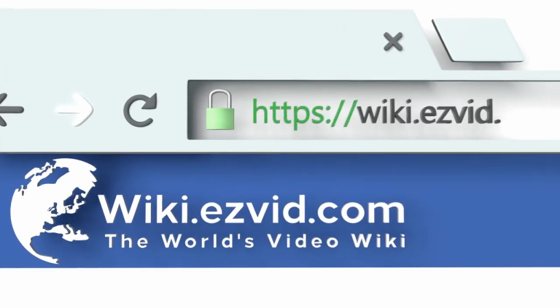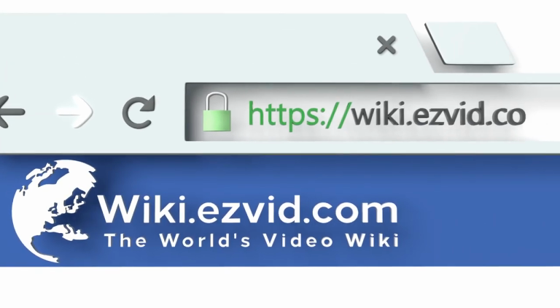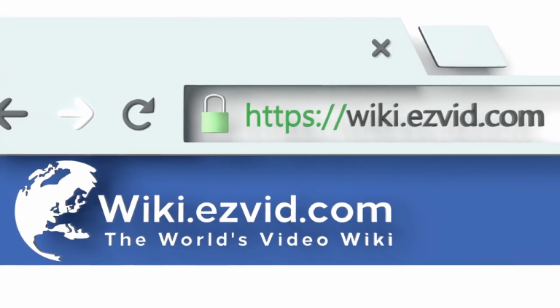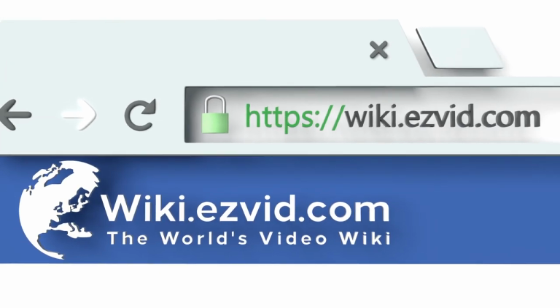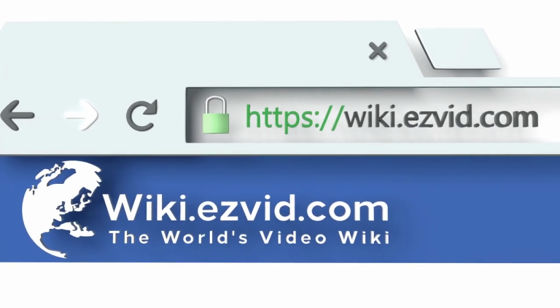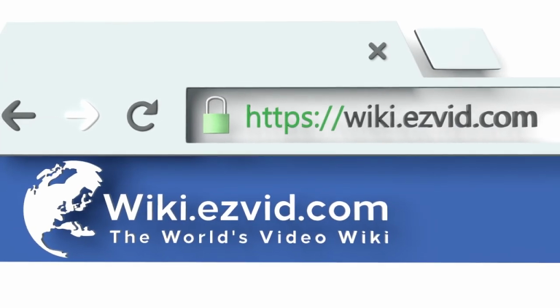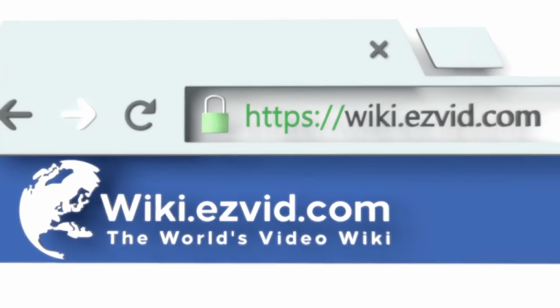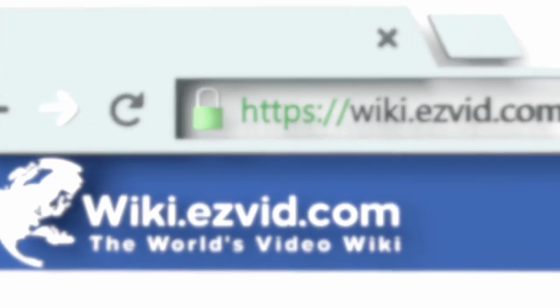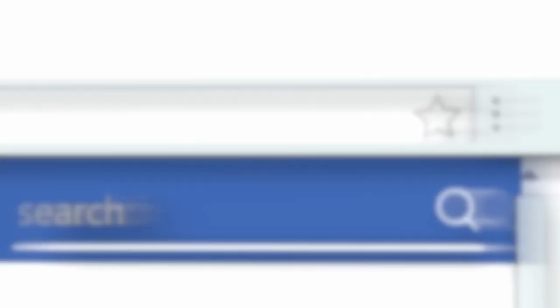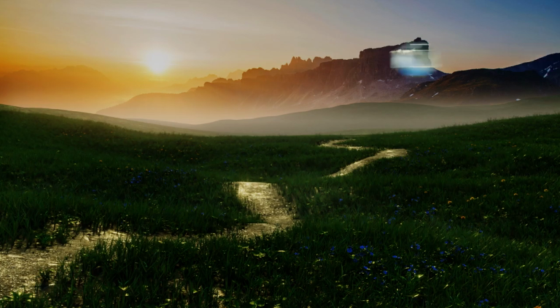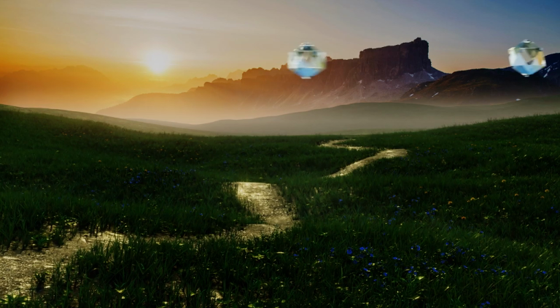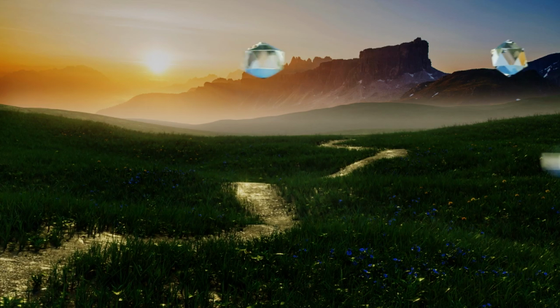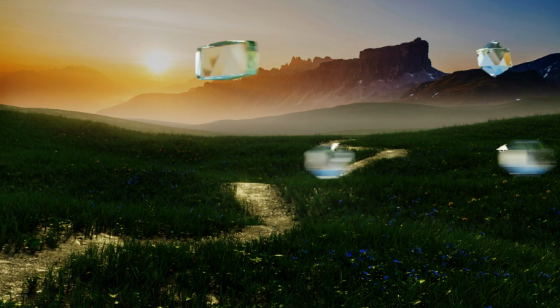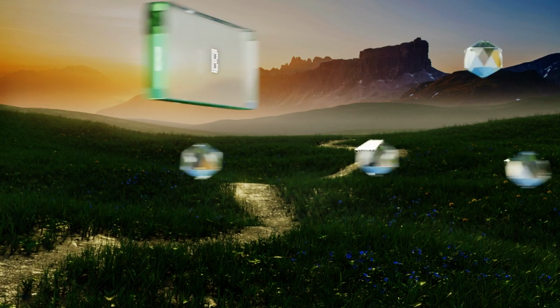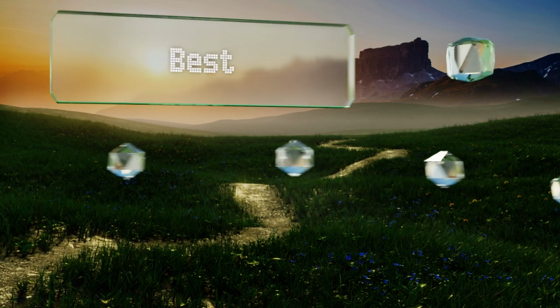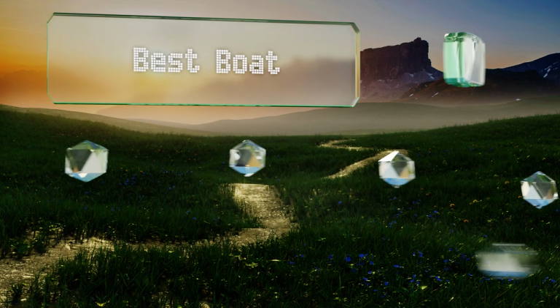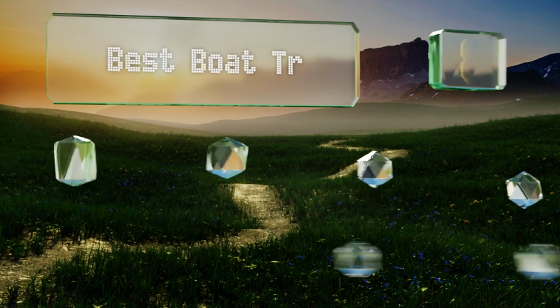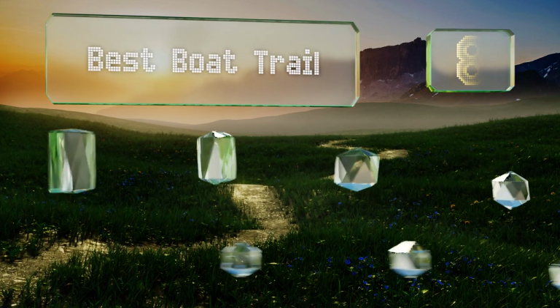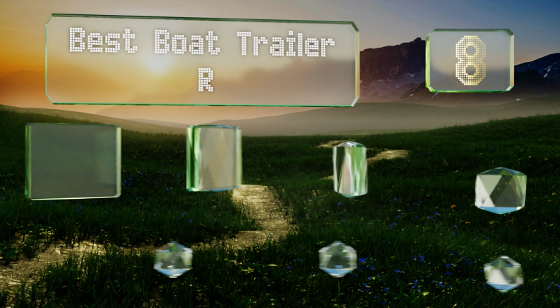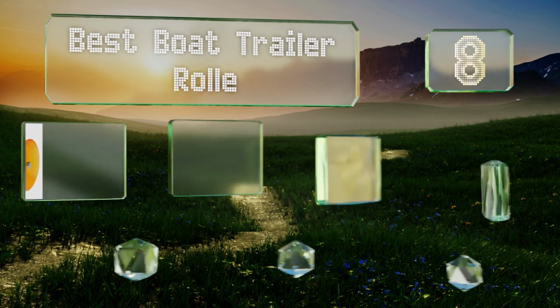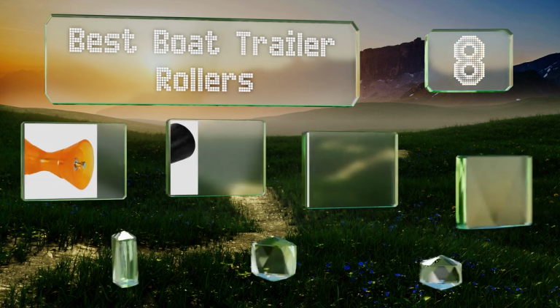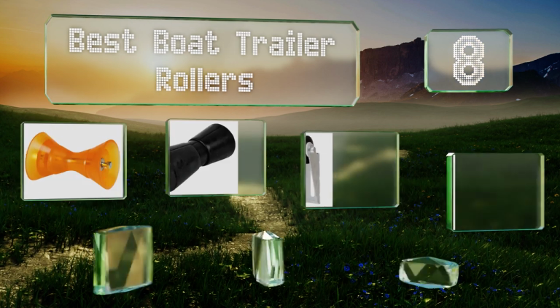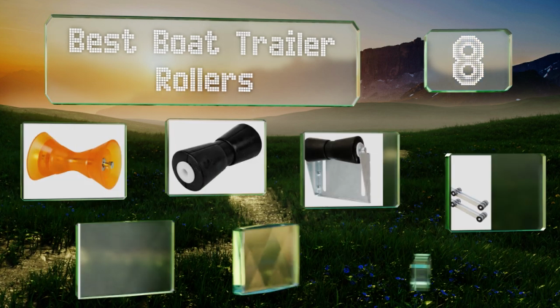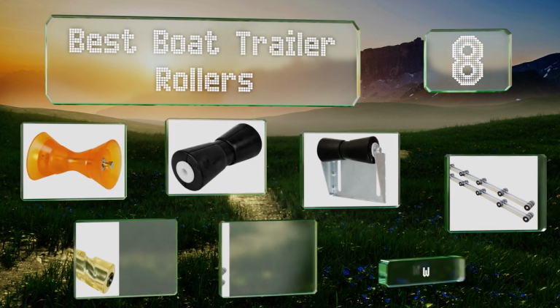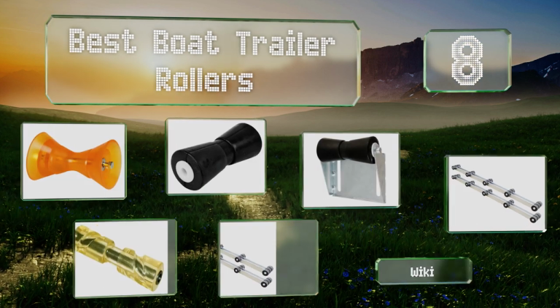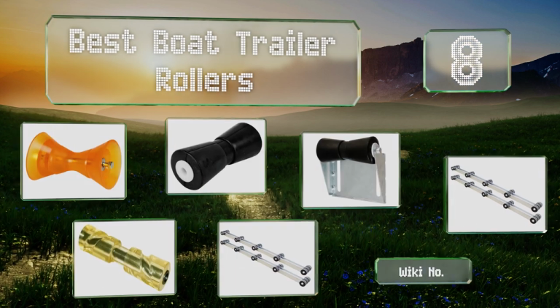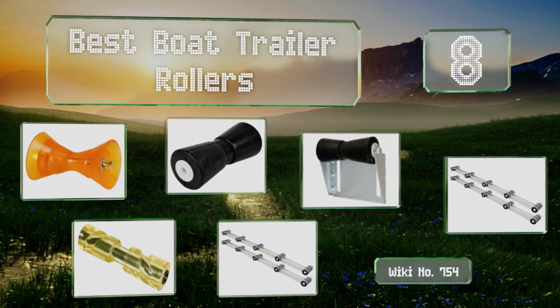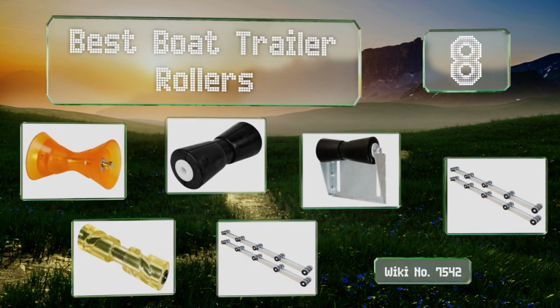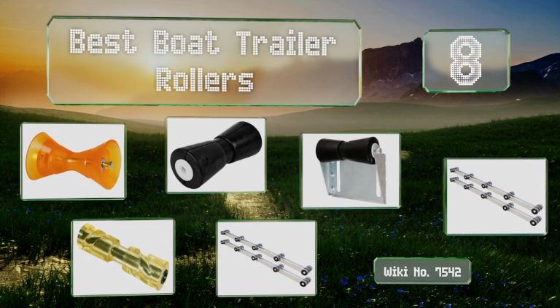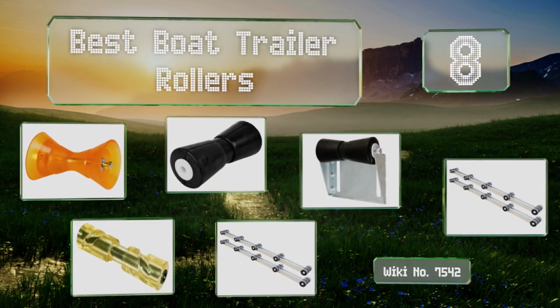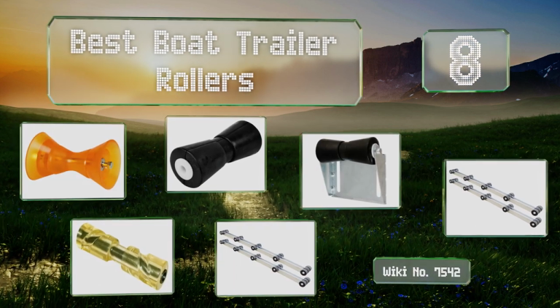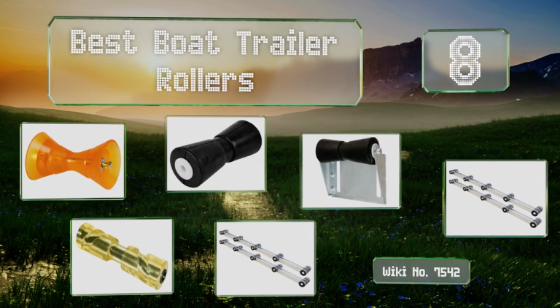EasyVid presents the eight best boat trailer rollers. Let's get started with the list.